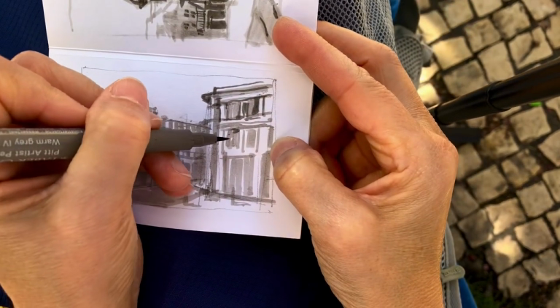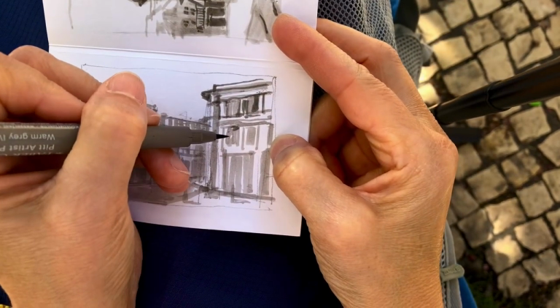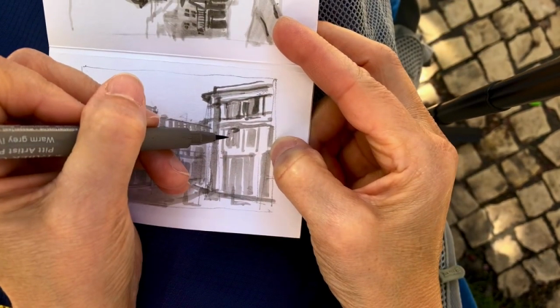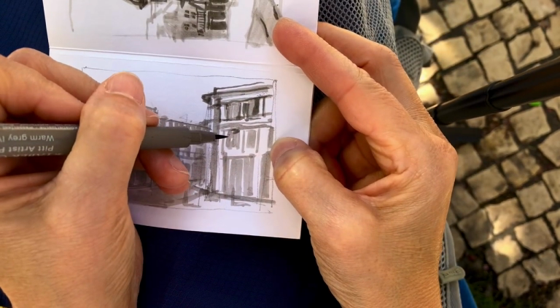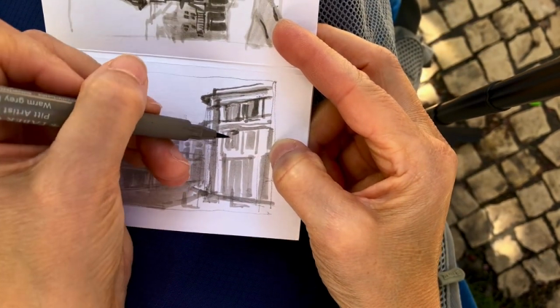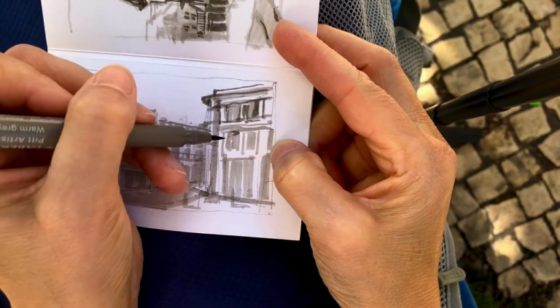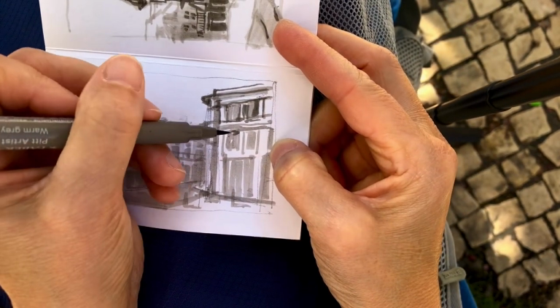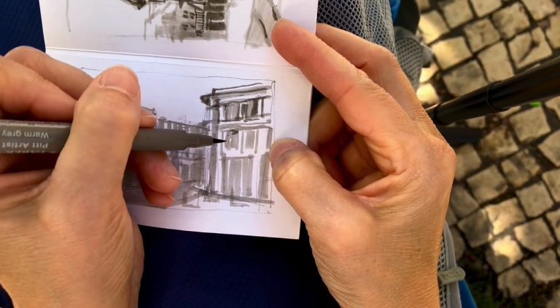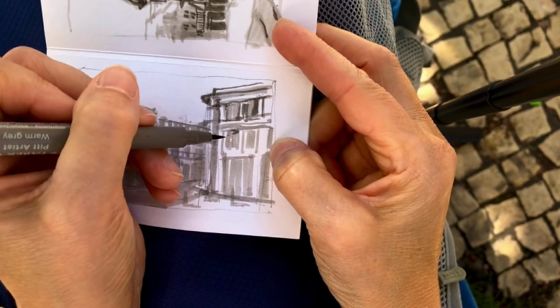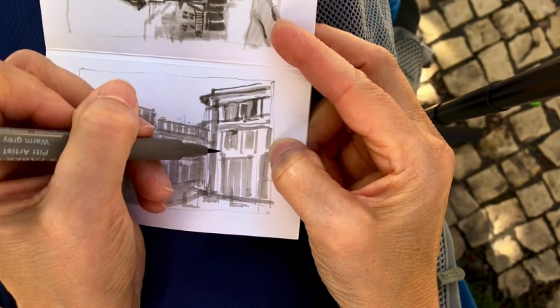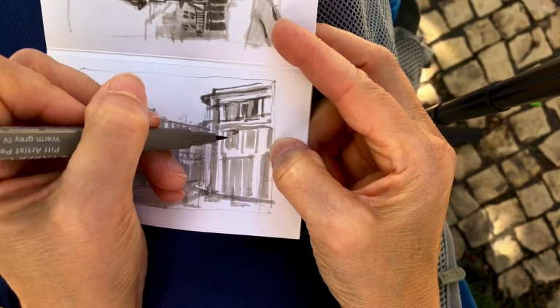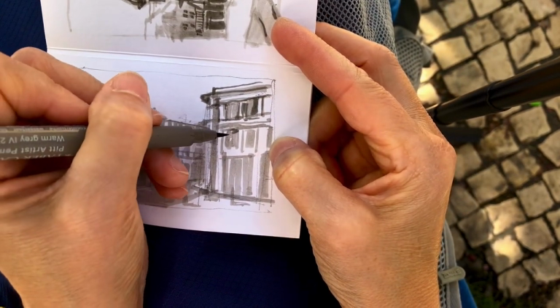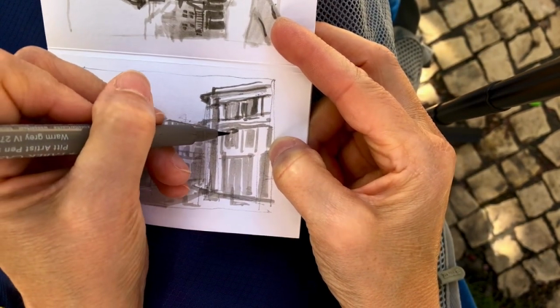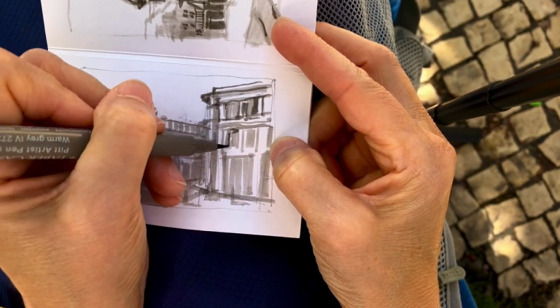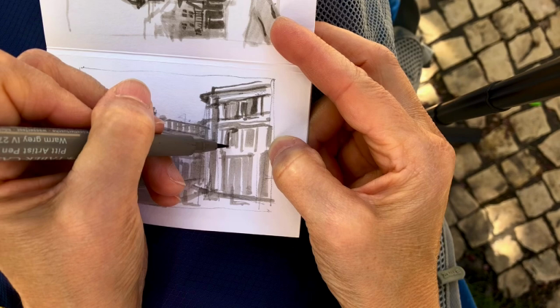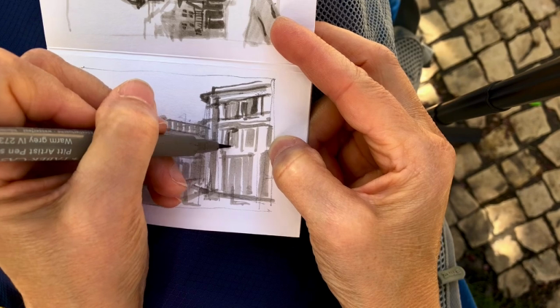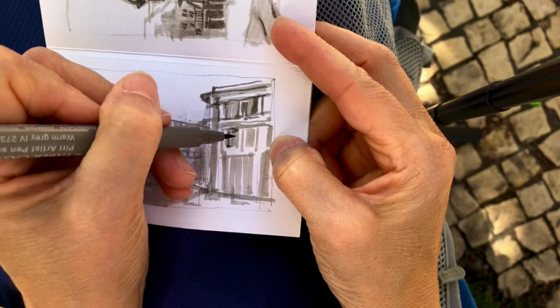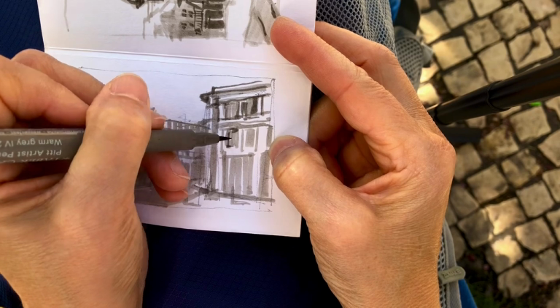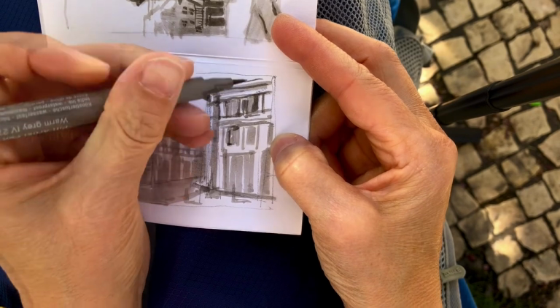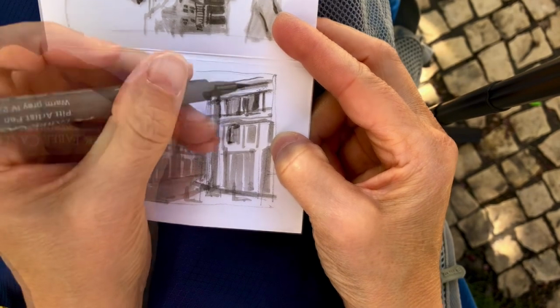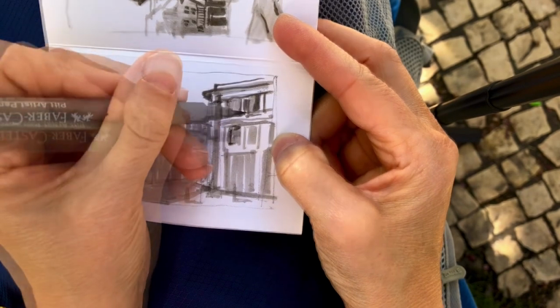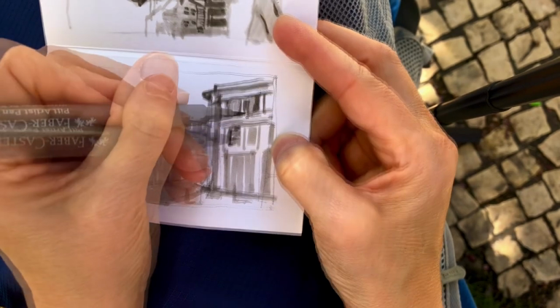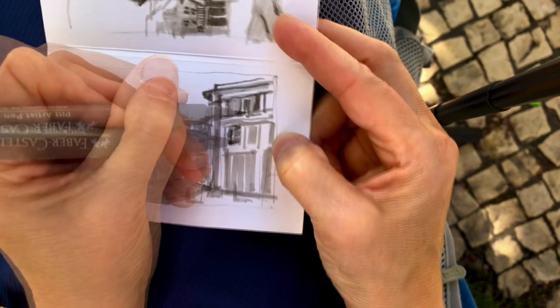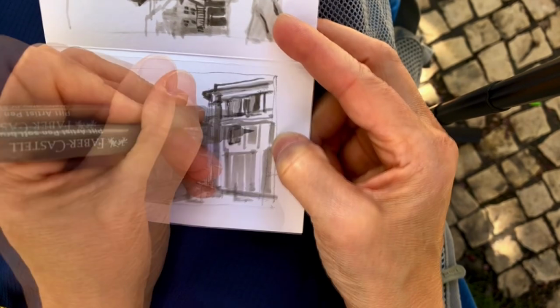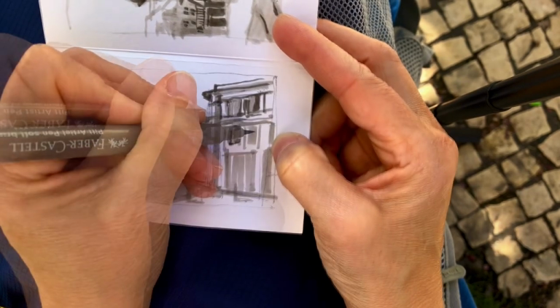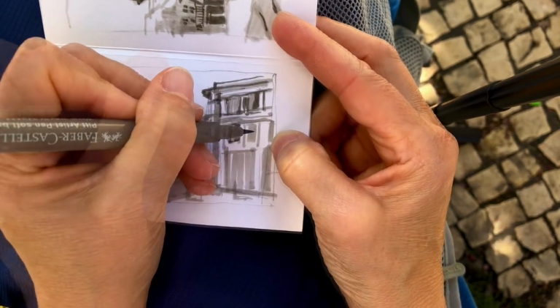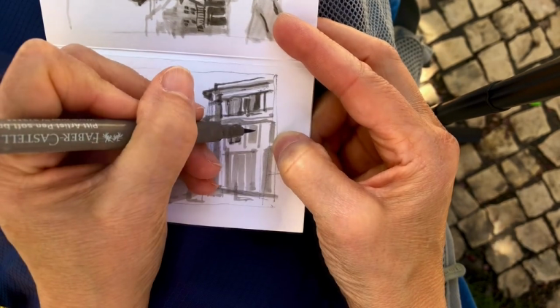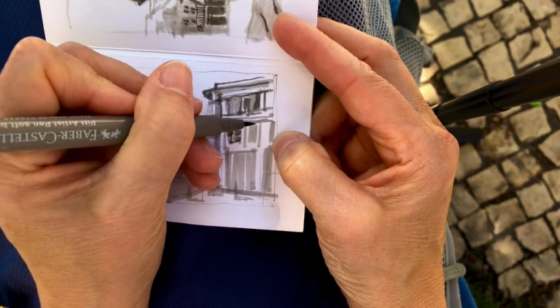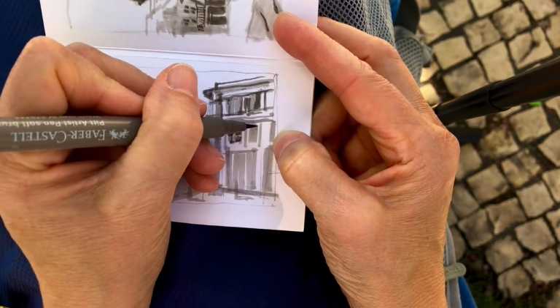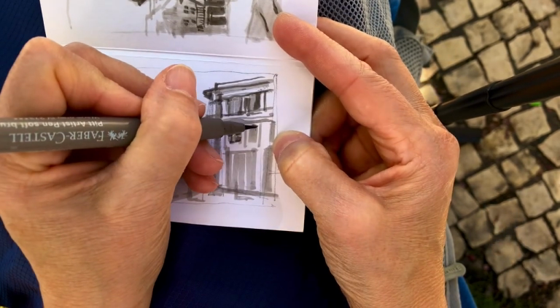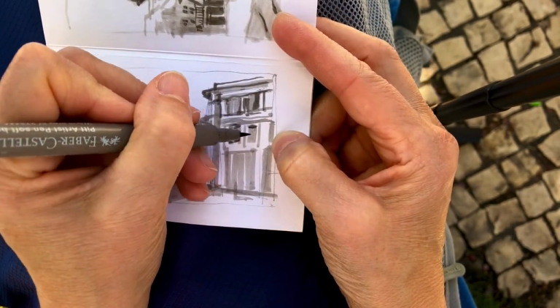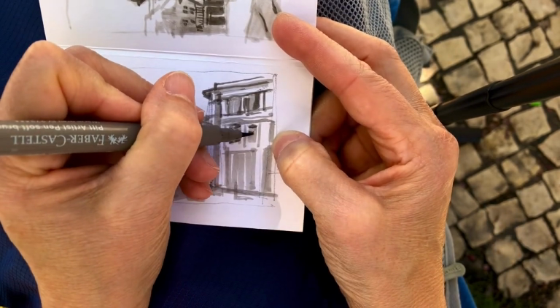Once I start getting to the details I'll switch to the middle value marker and then later to black.